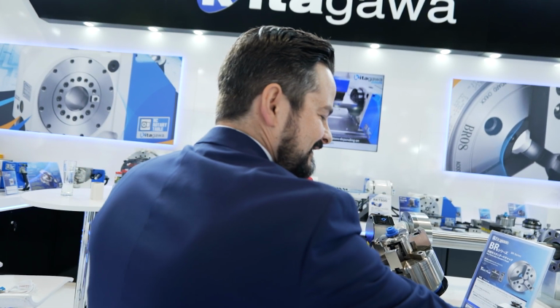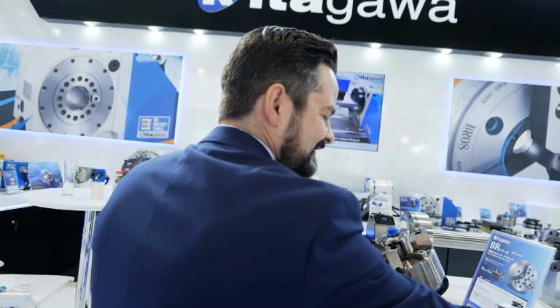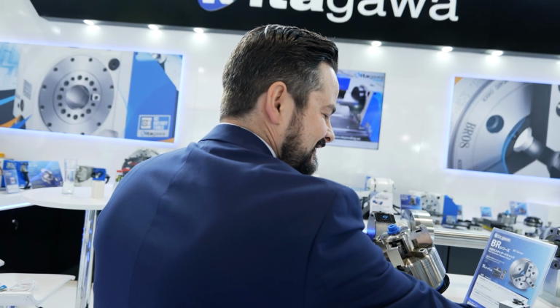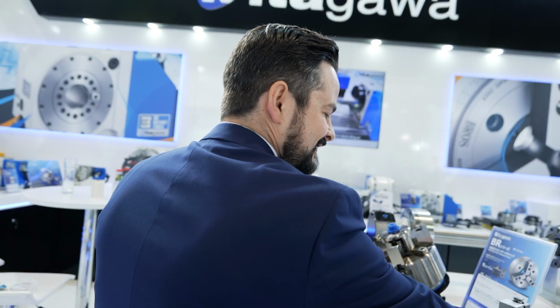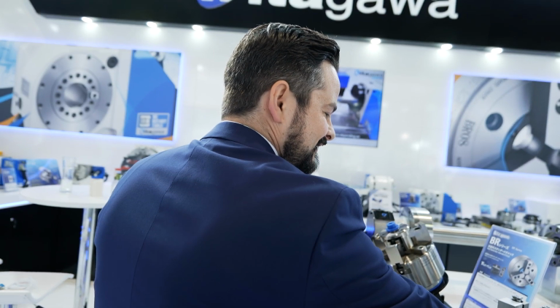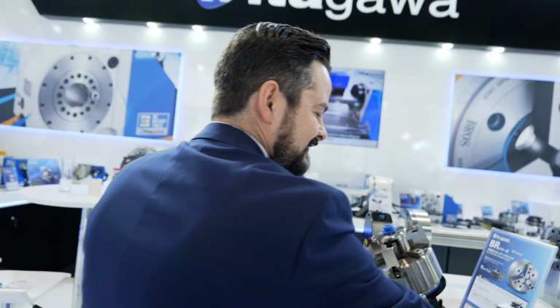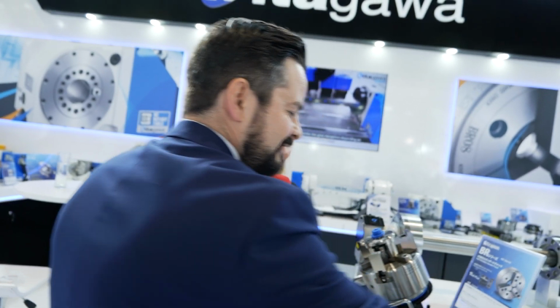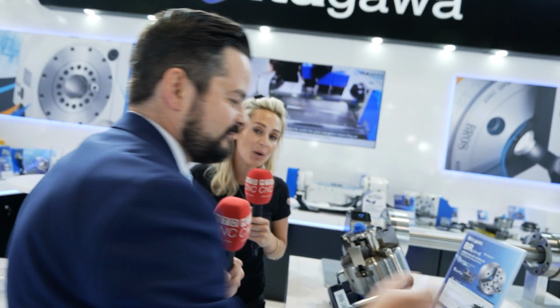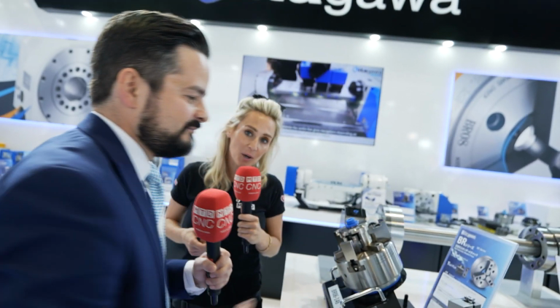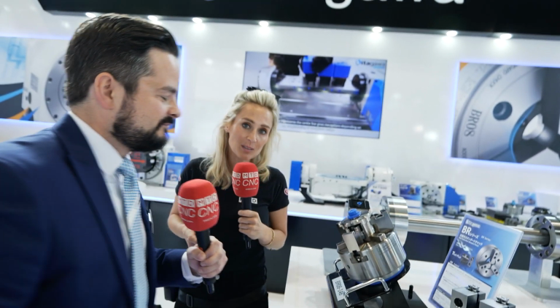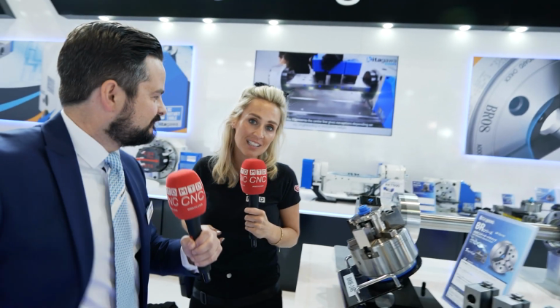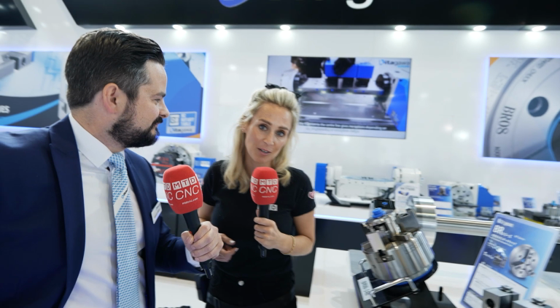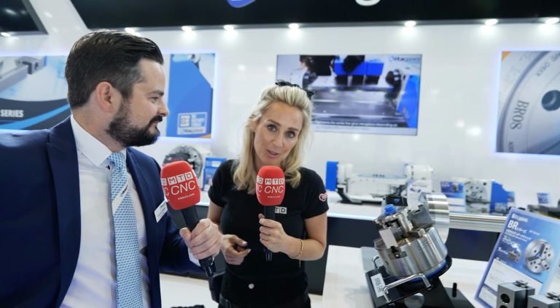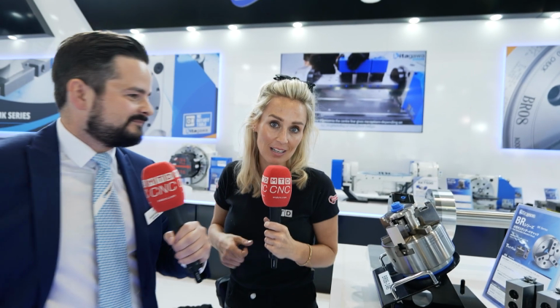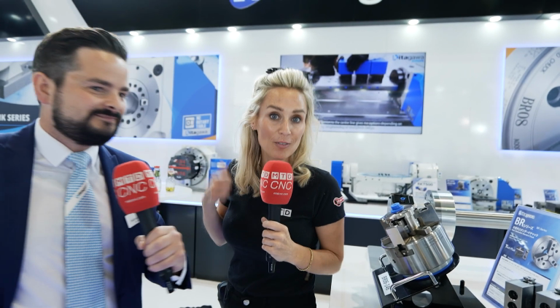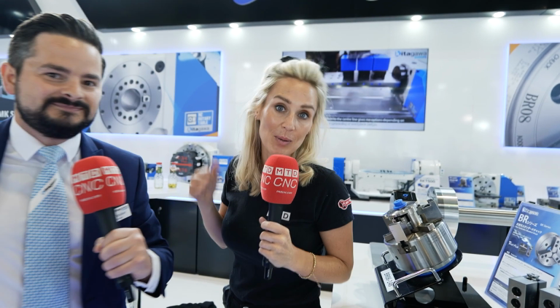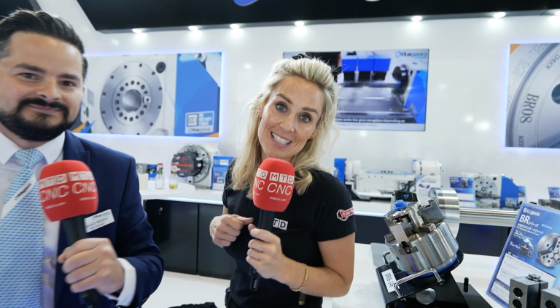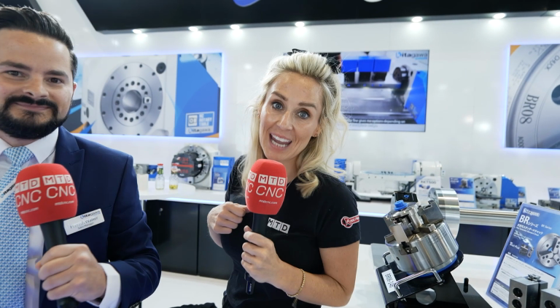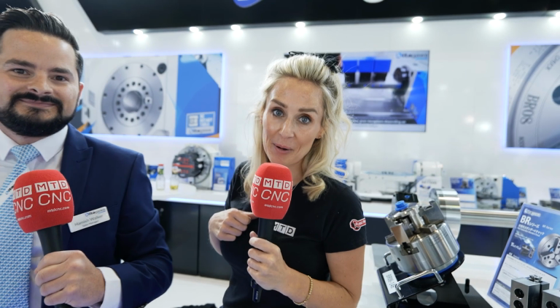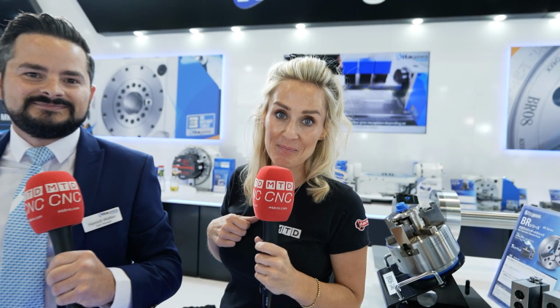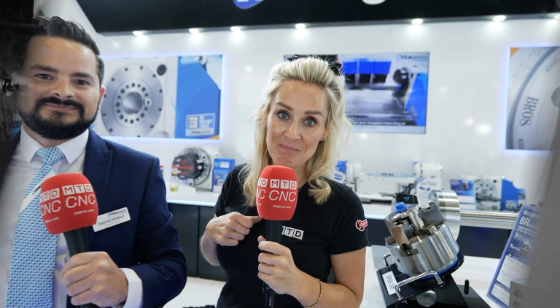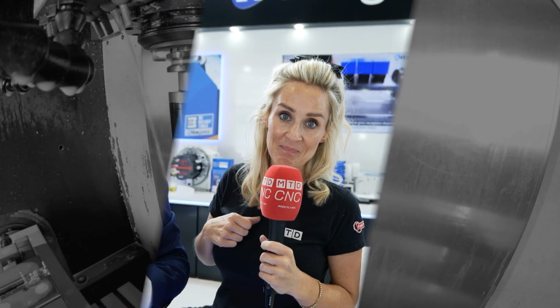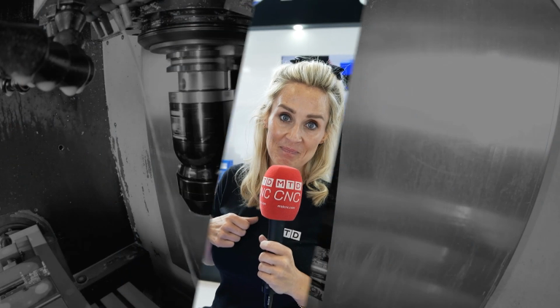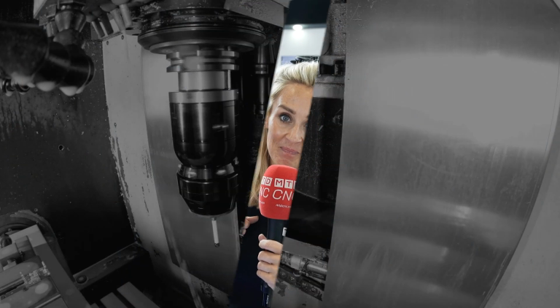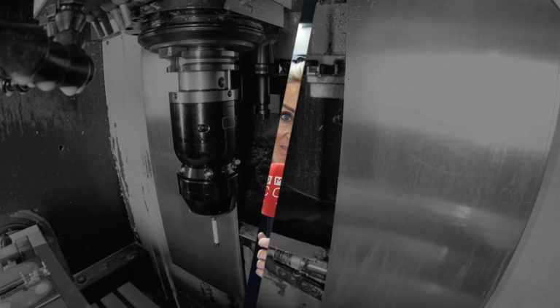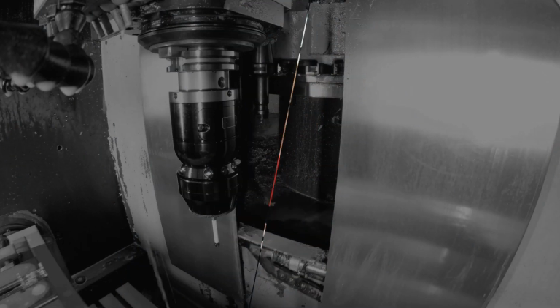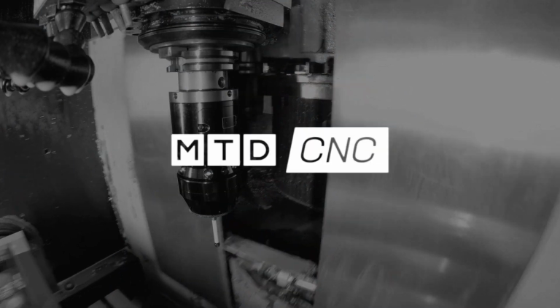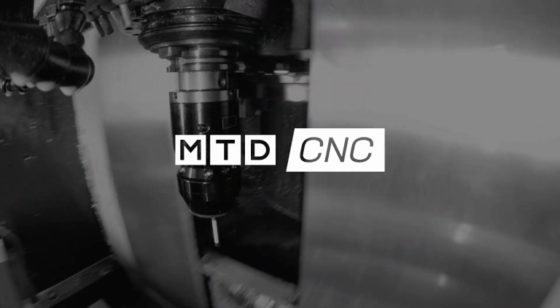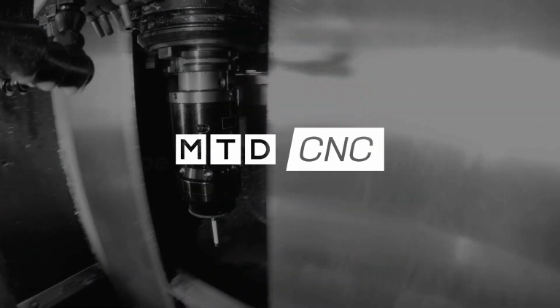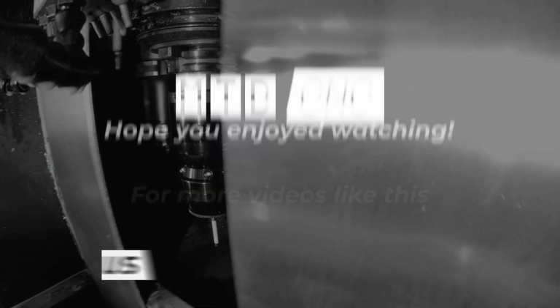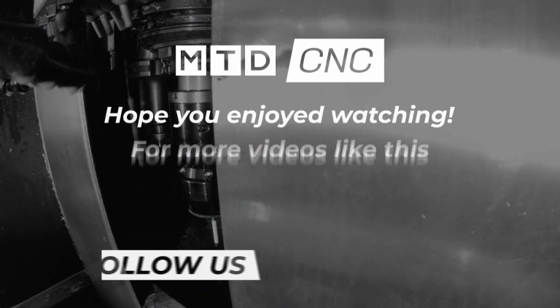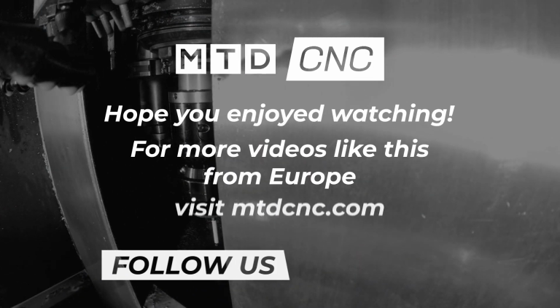There you have it — the latest in workholding technology from Kitagawa.